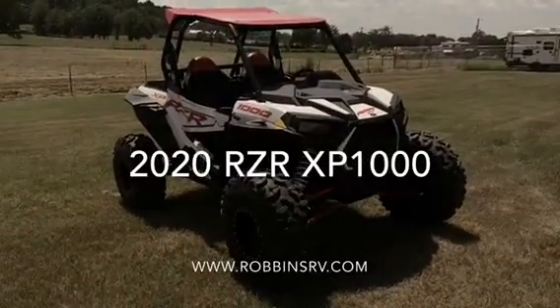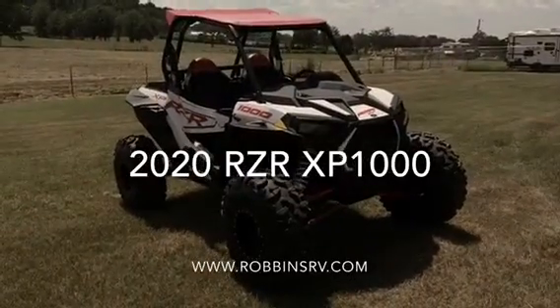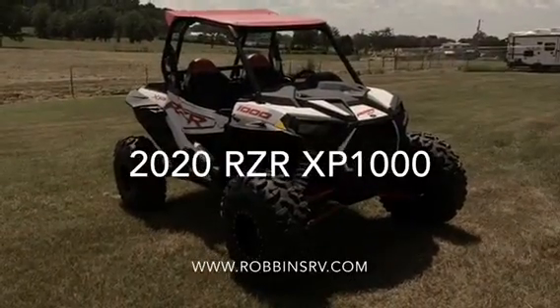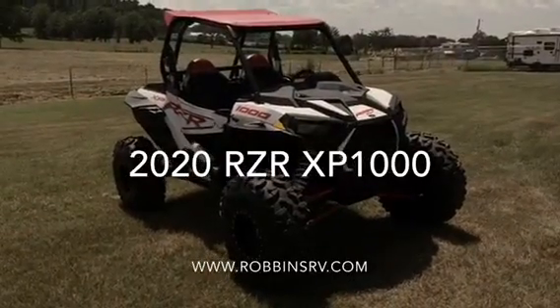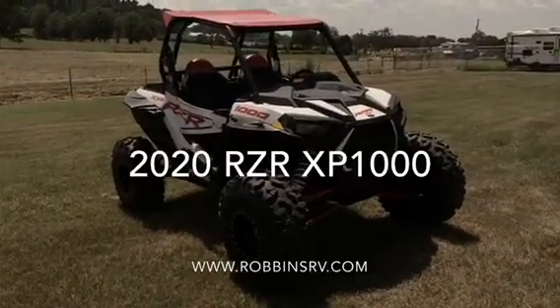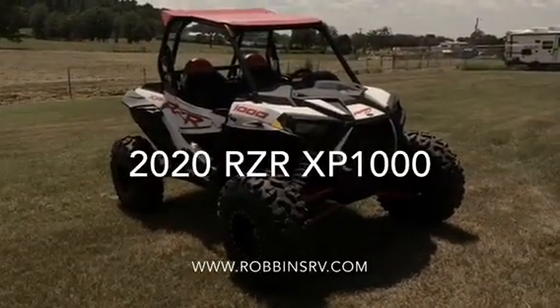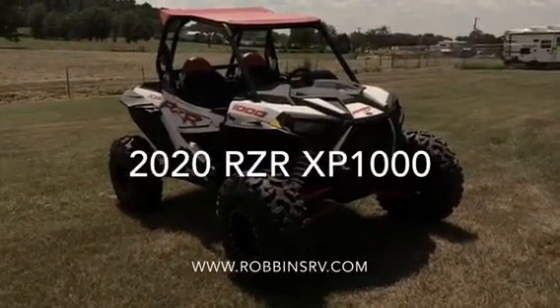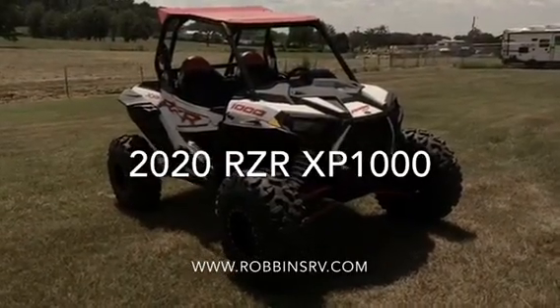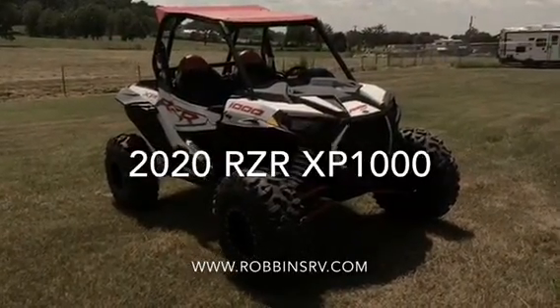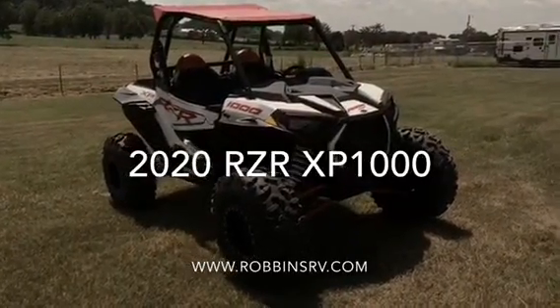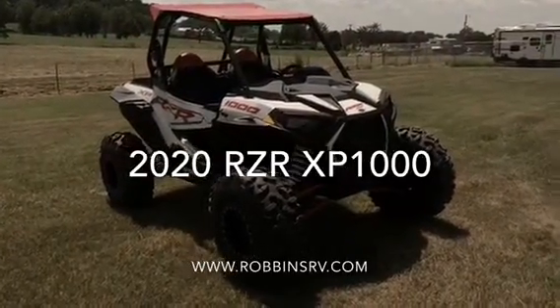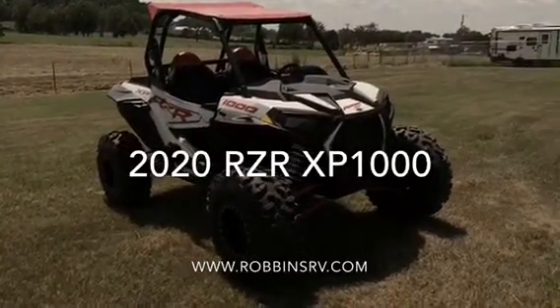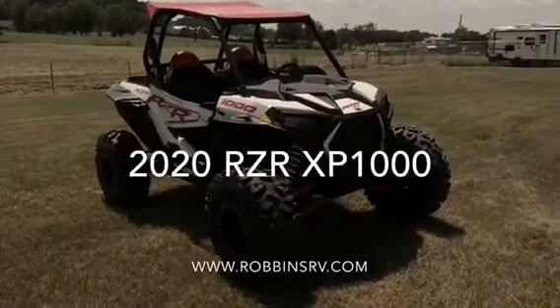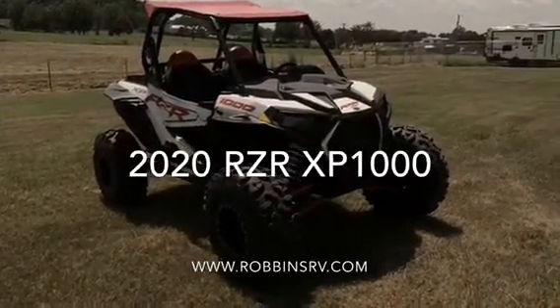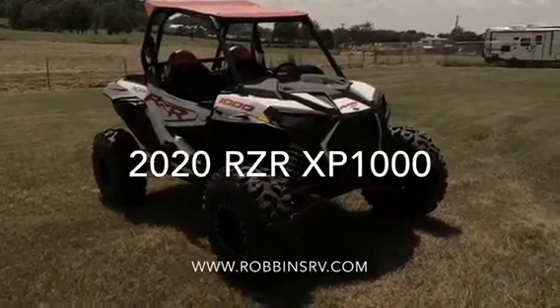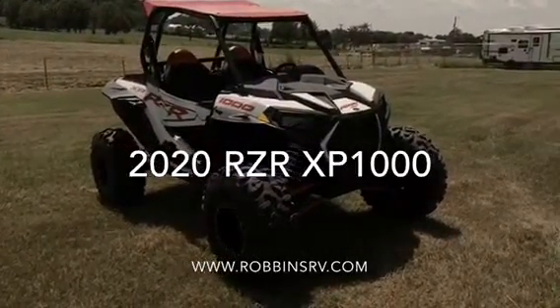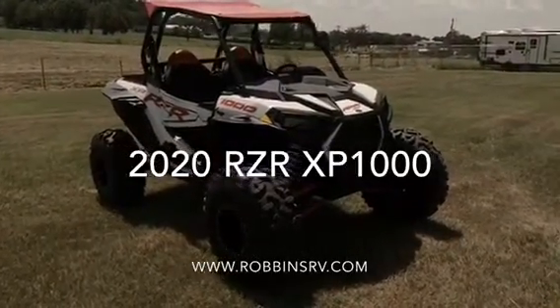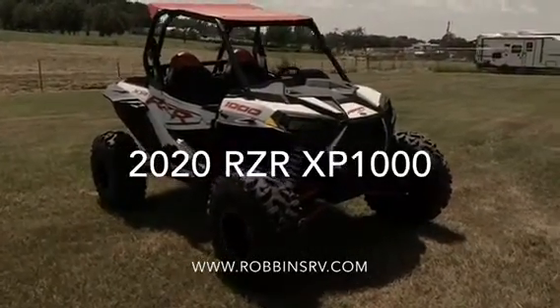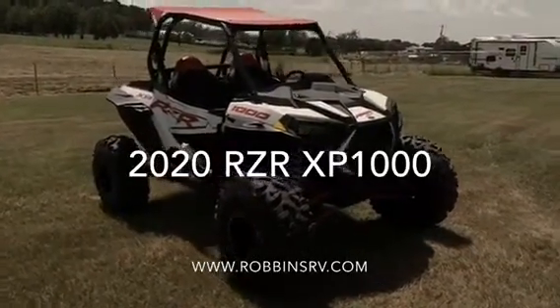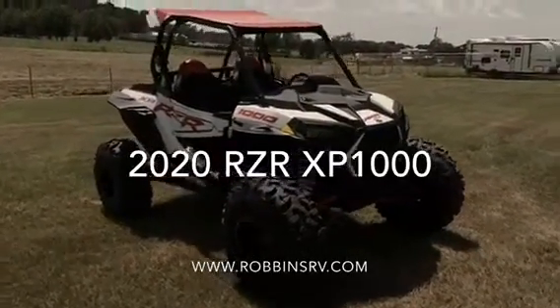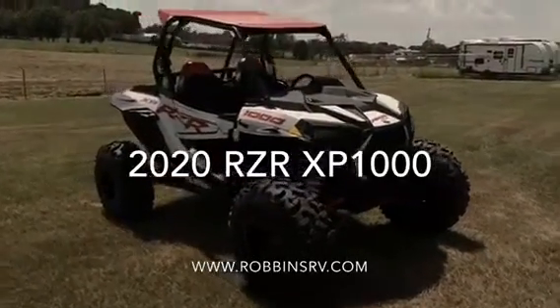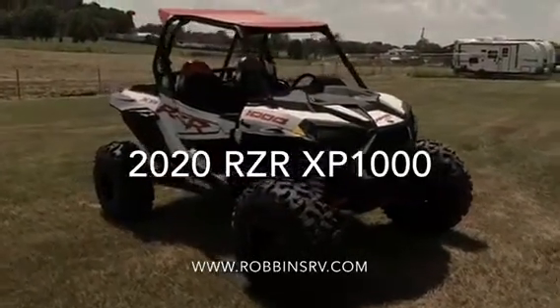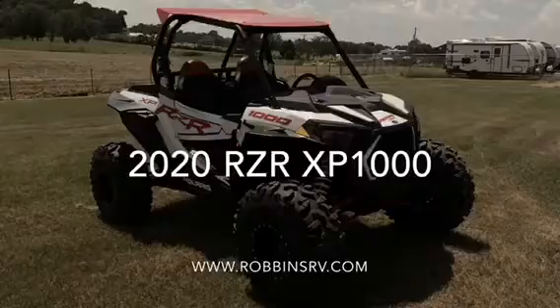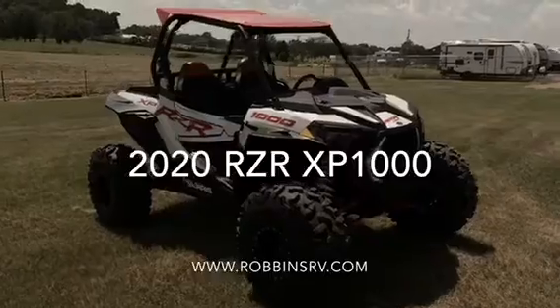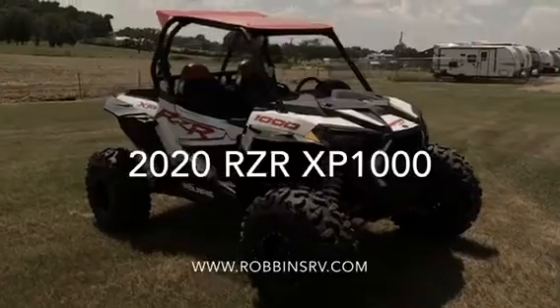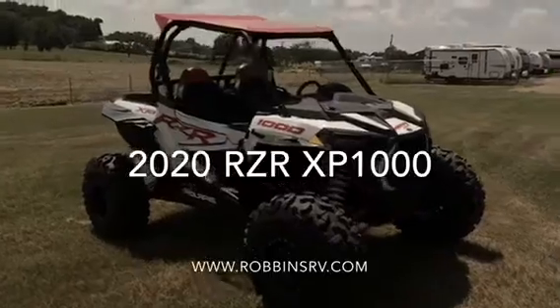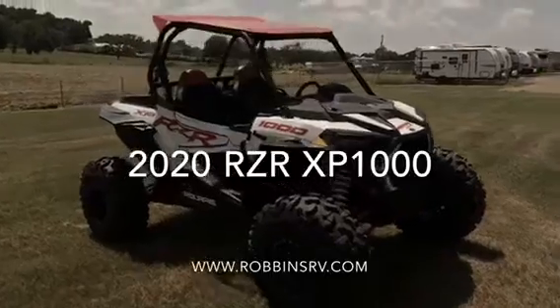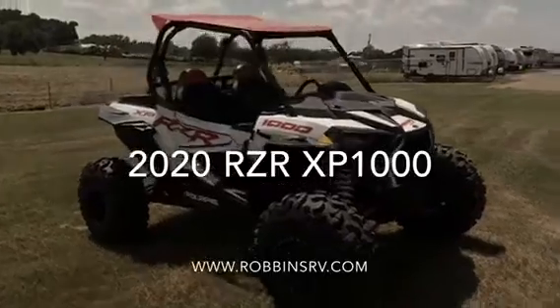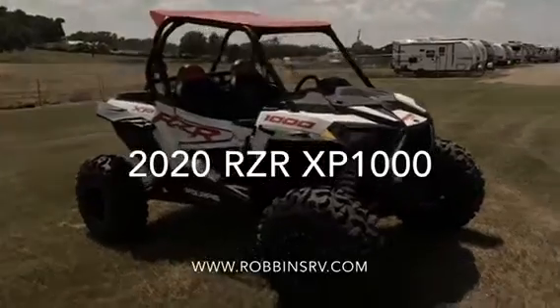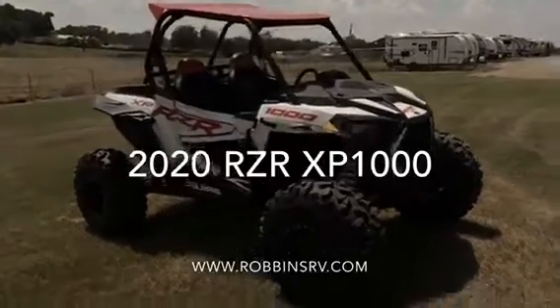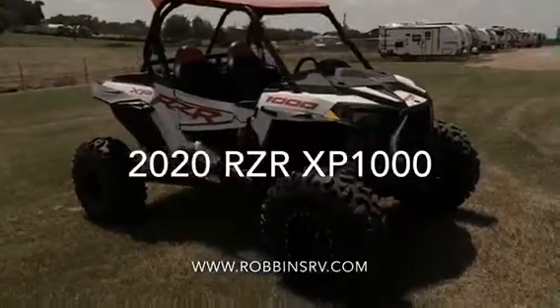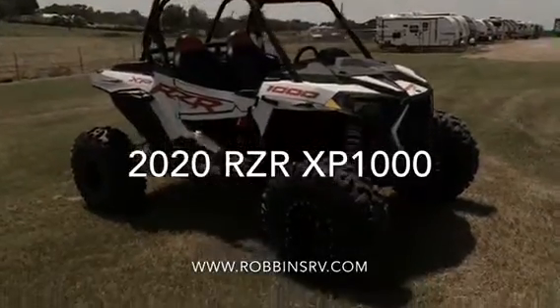Come check it and the rest of the 2020s out here at Robins RV and Motorsports in Otterbell, Oklahoma.